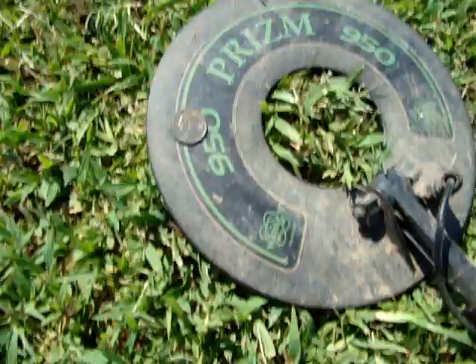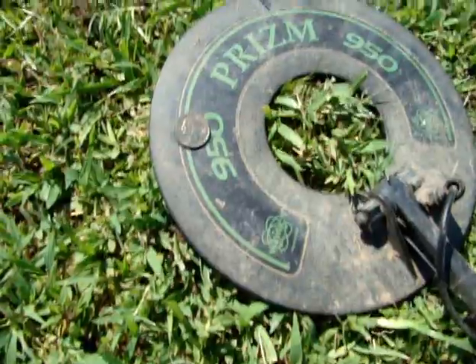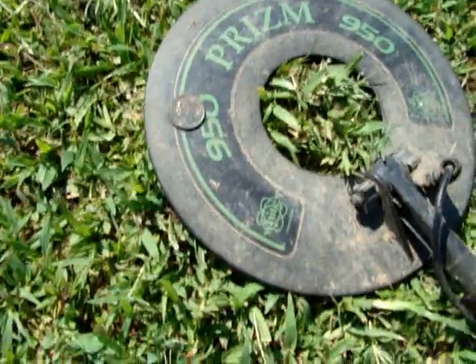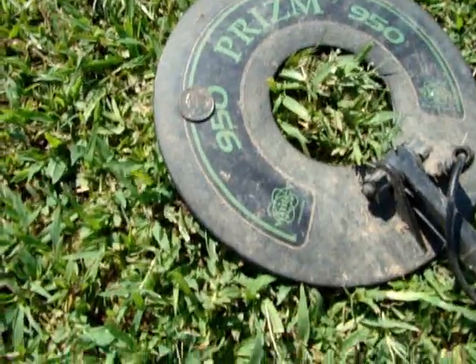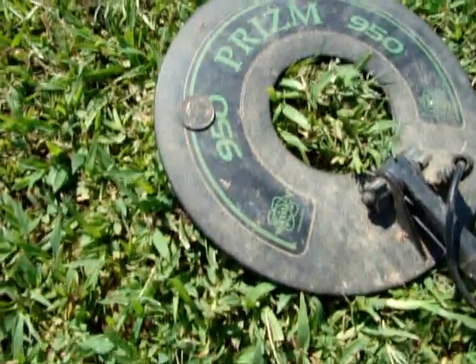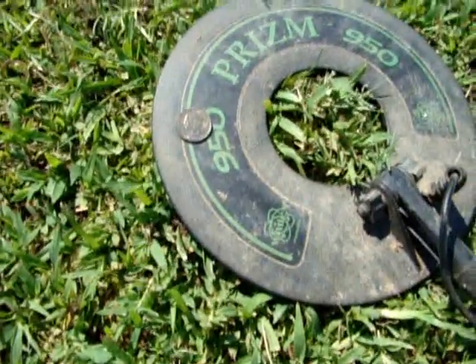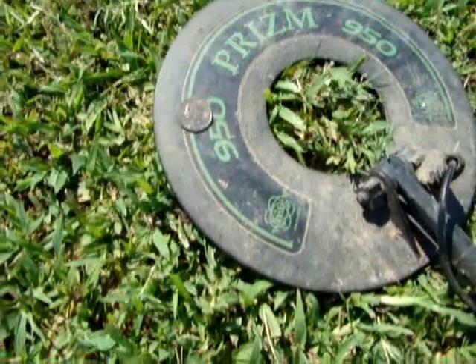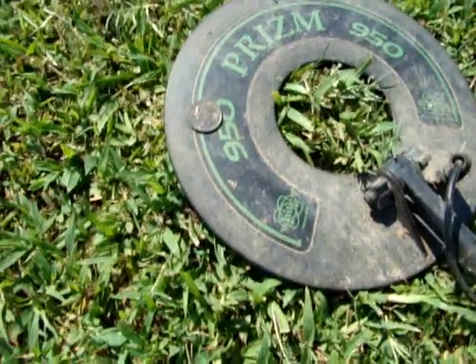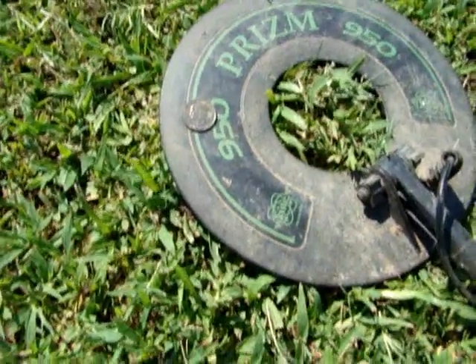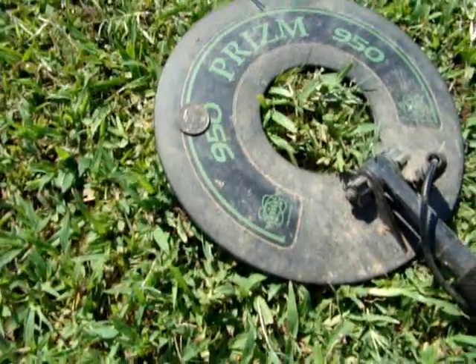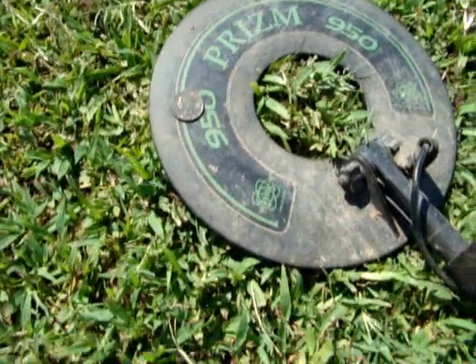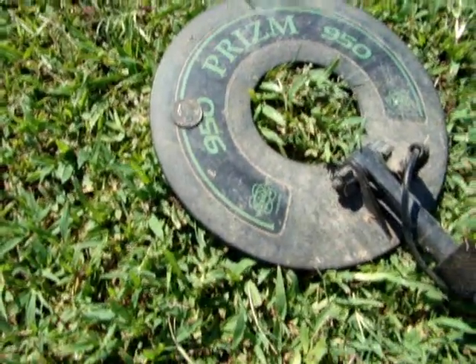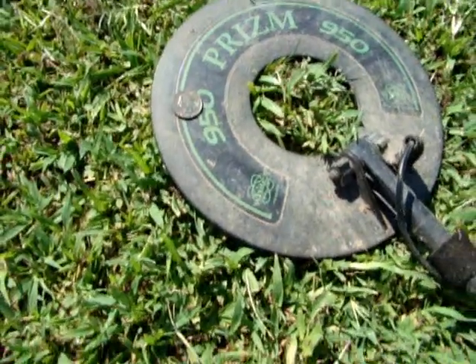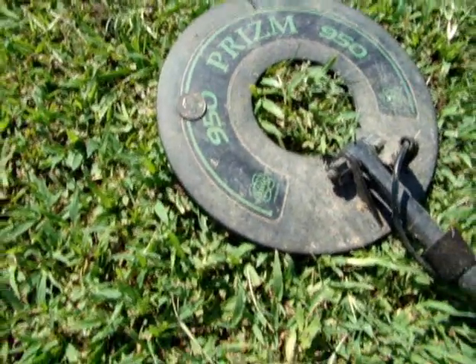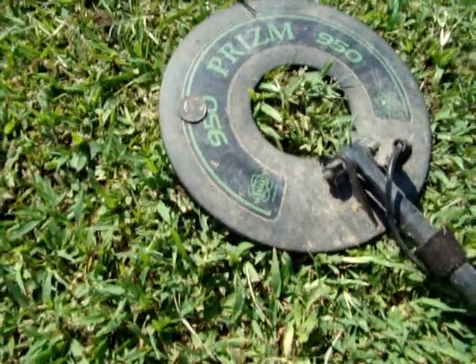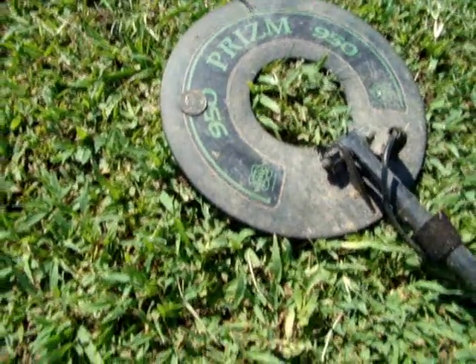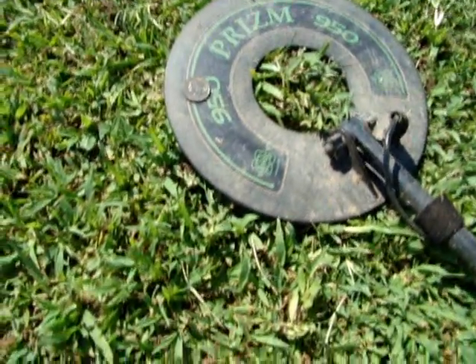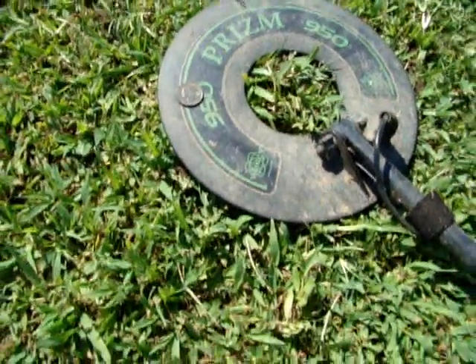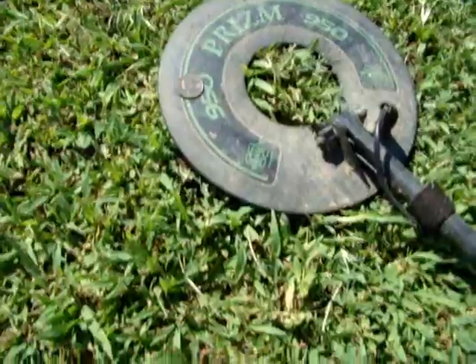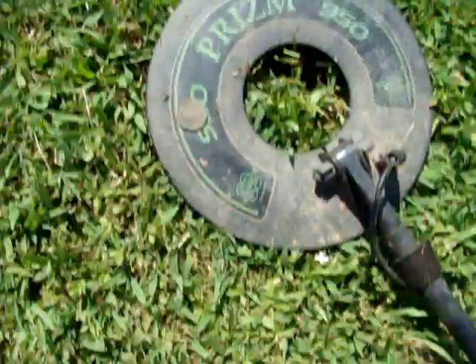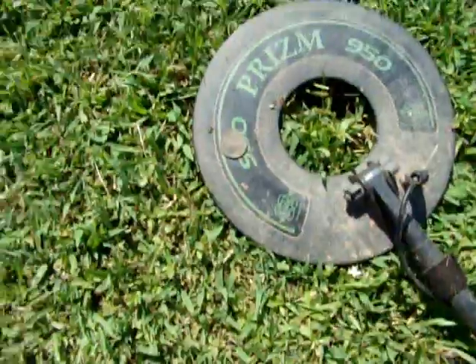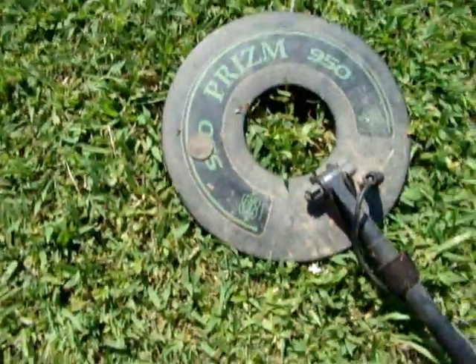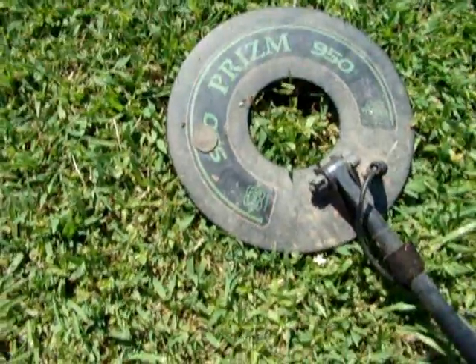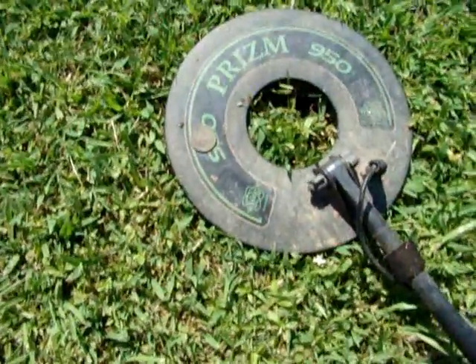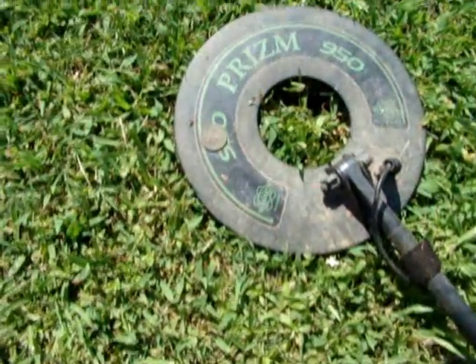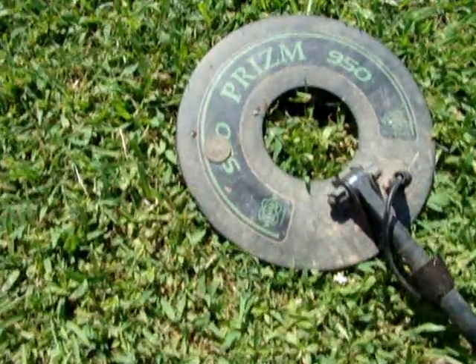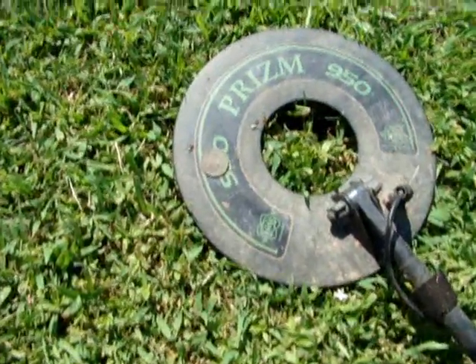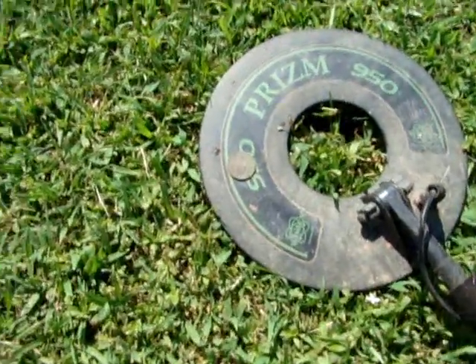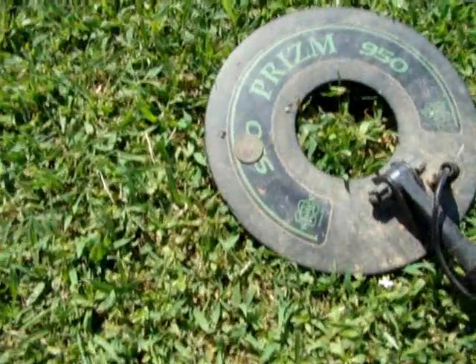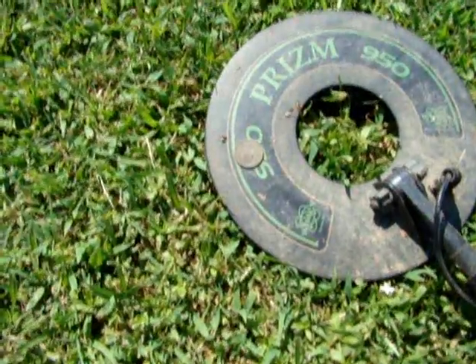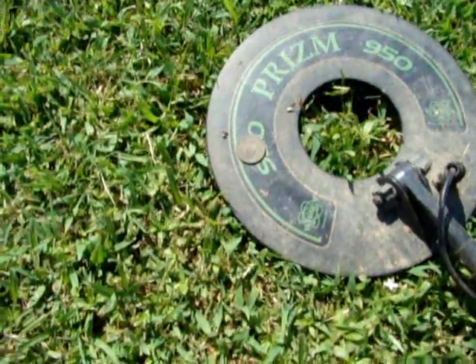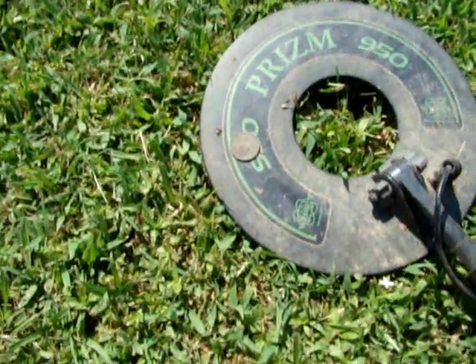Well, I got my first clad quarter of the day. Get back with you if I find anything else. Second clad quarter of the day. Get back with you in a little bit.